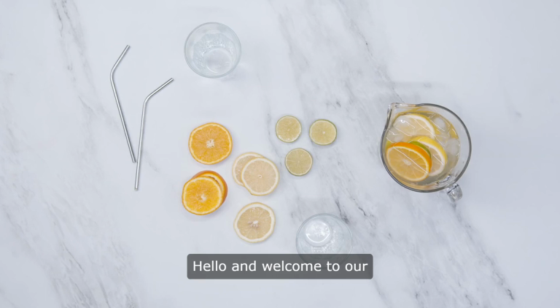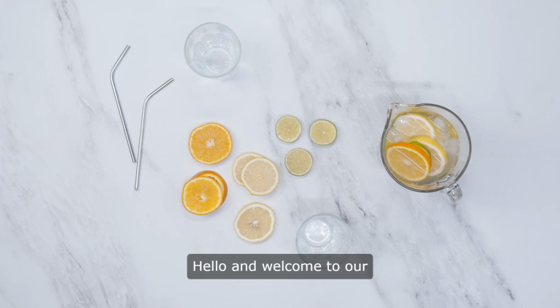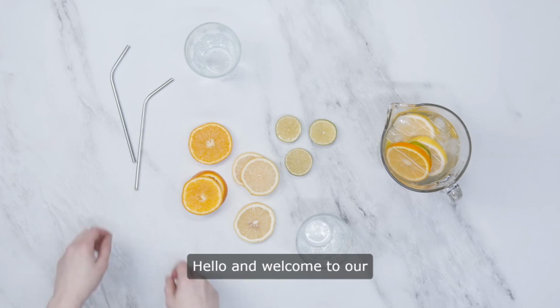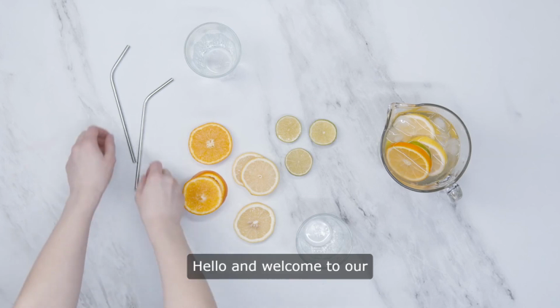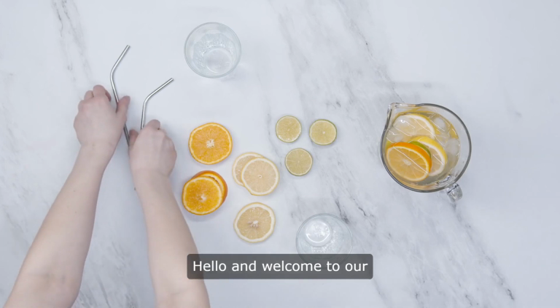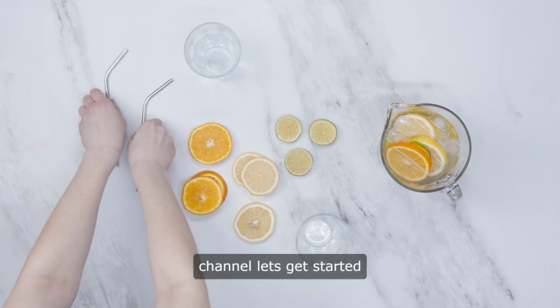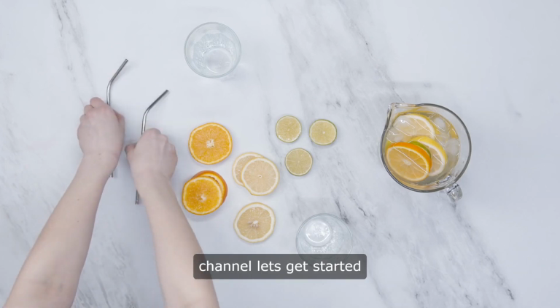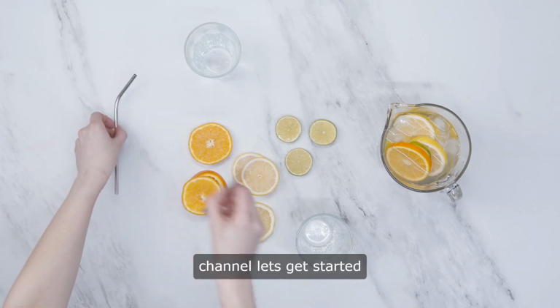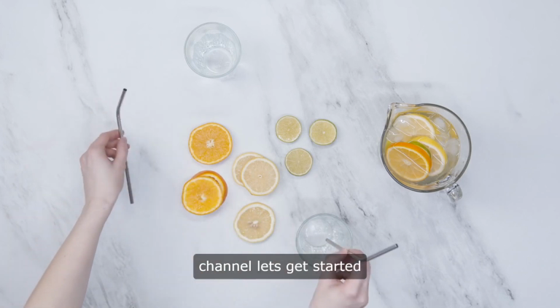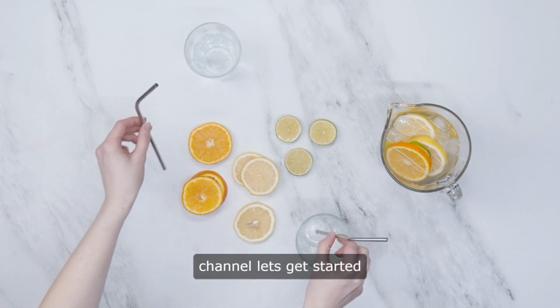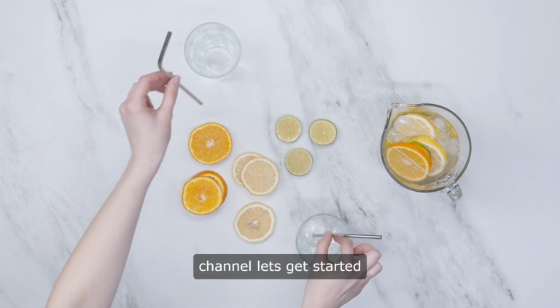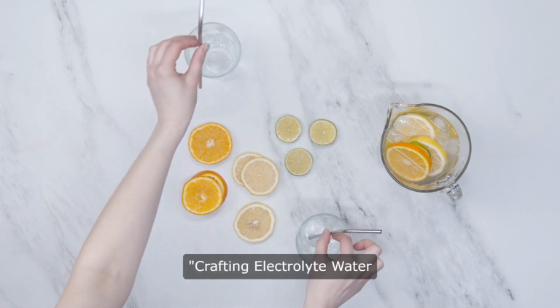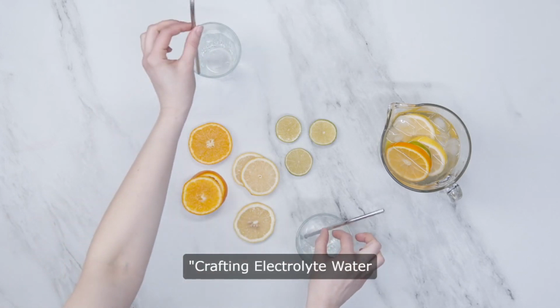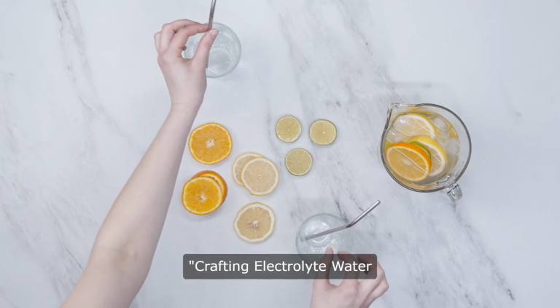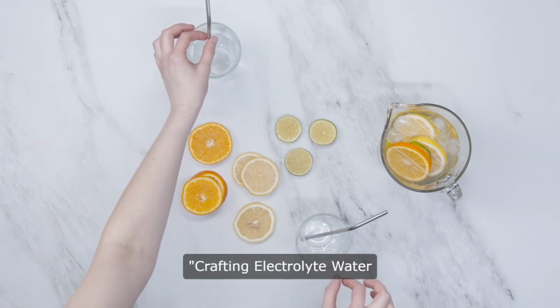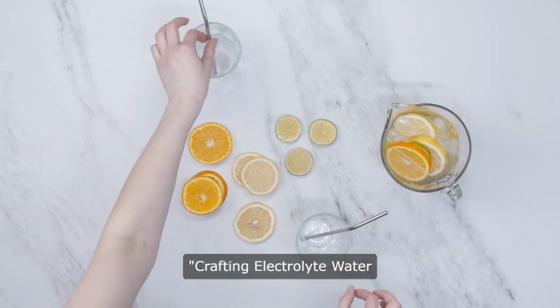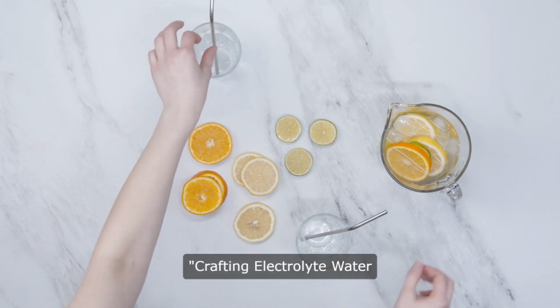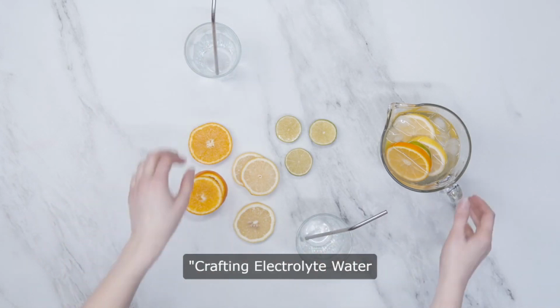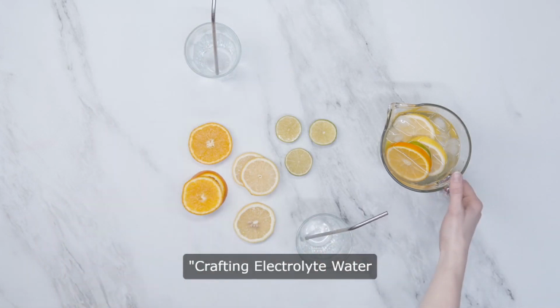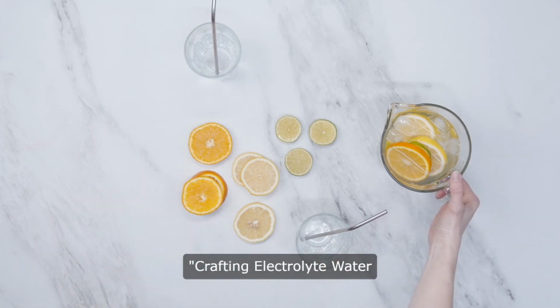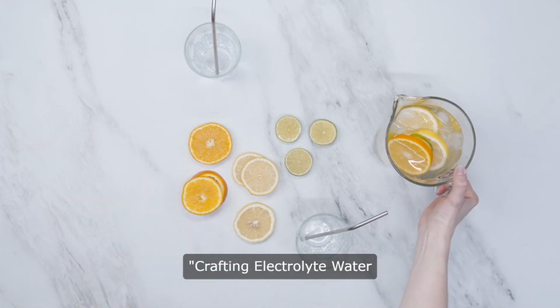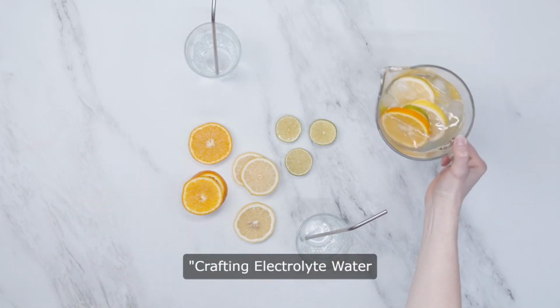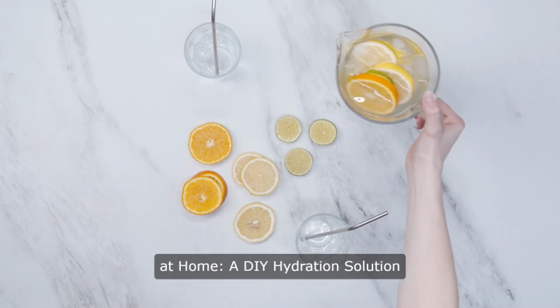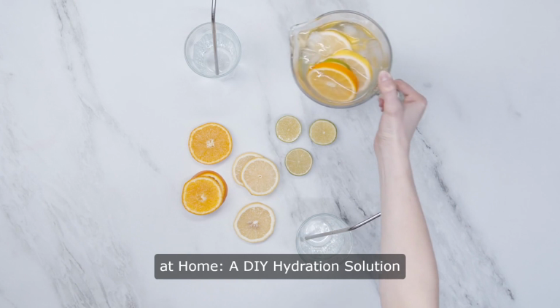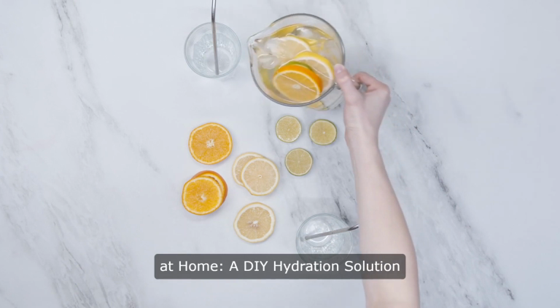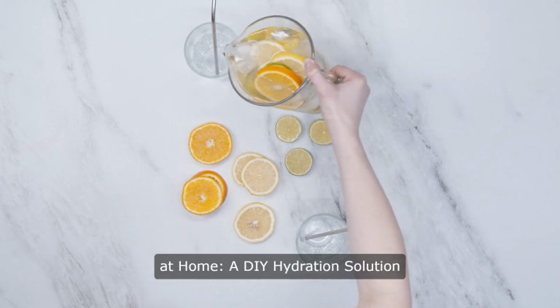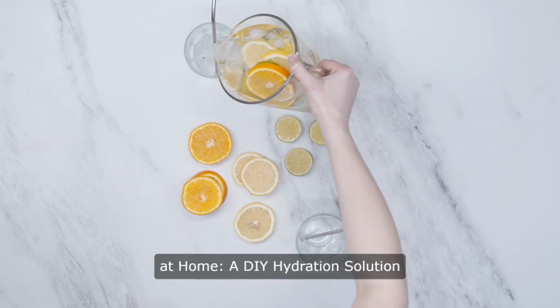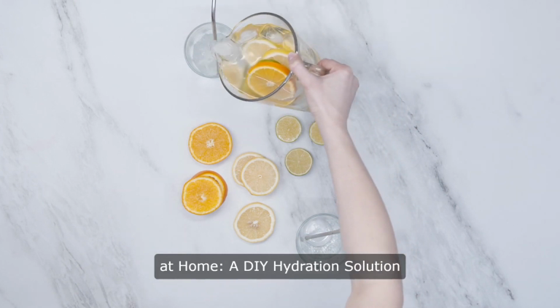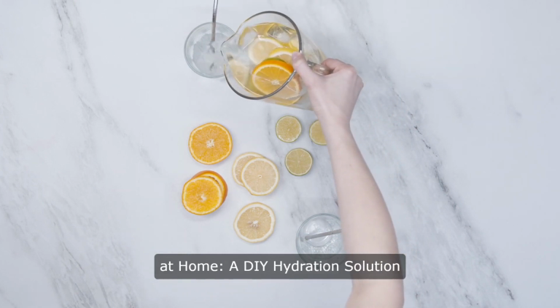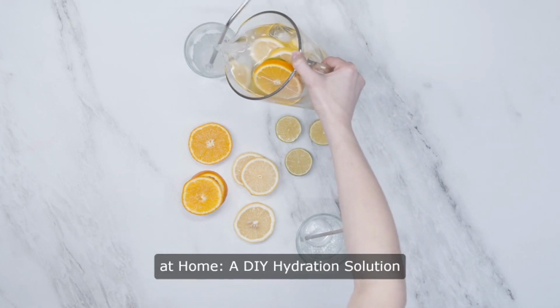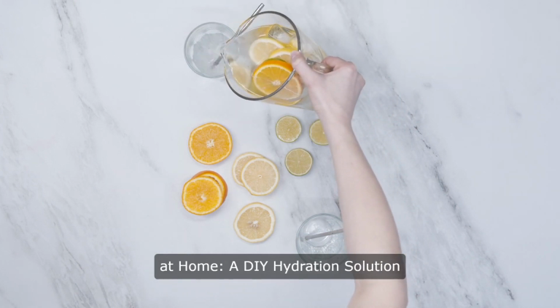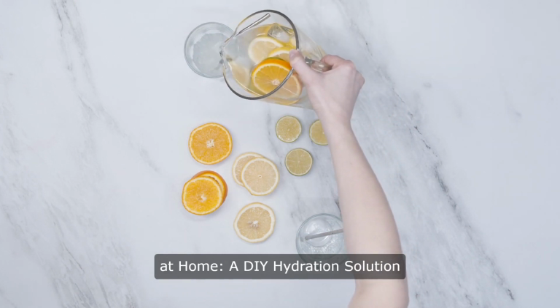Hello and welcome to our channel. Let's get started. Crafting electrolyte water at home — a DIY hydration solution.